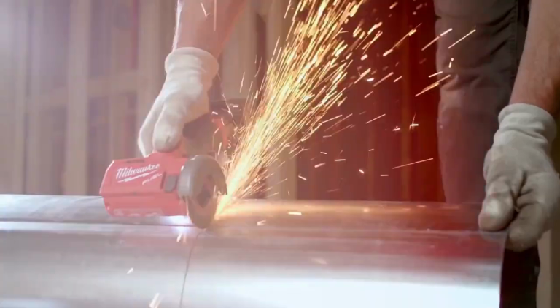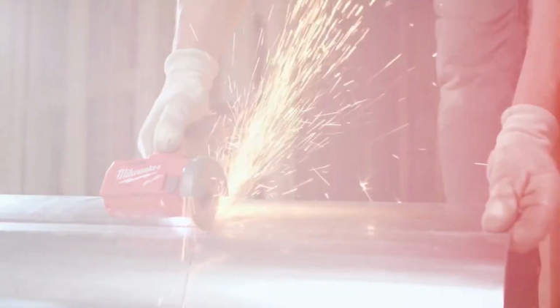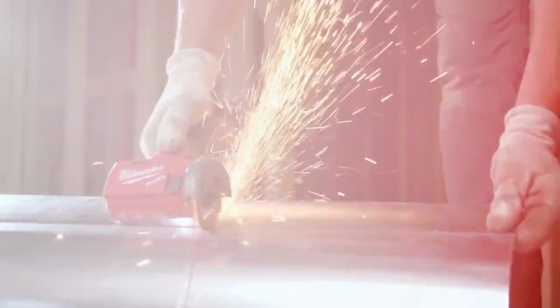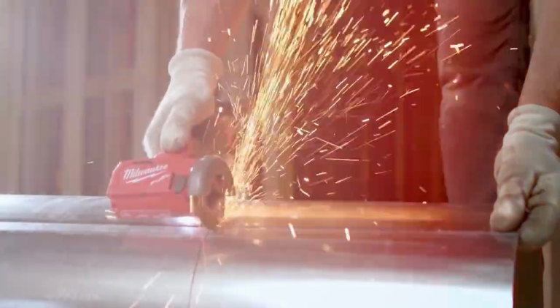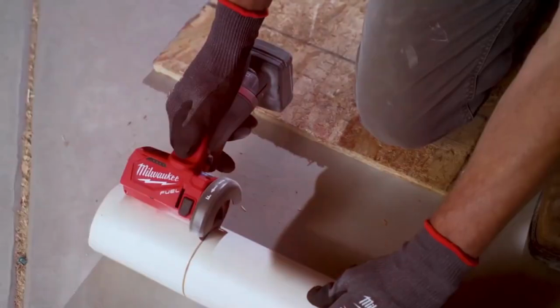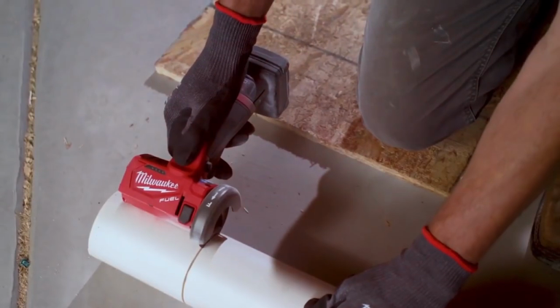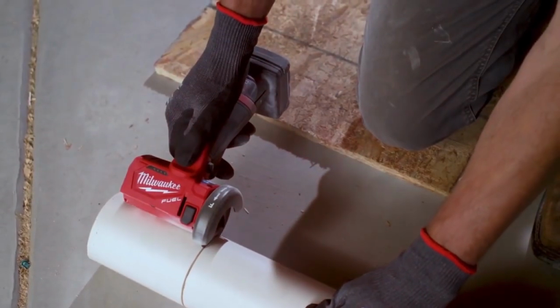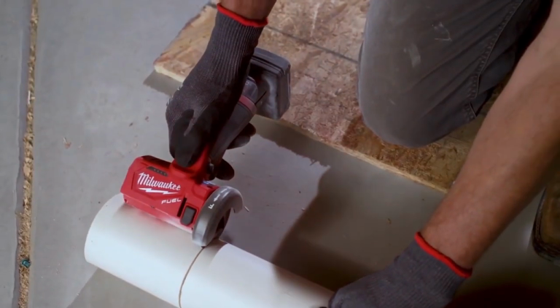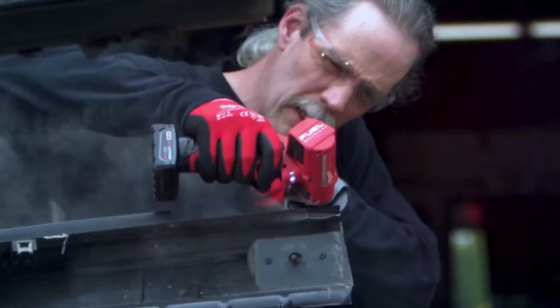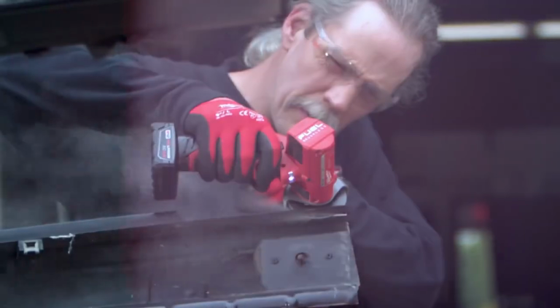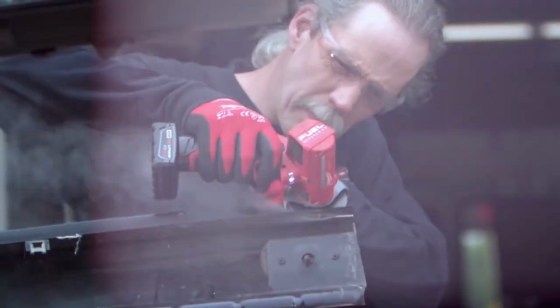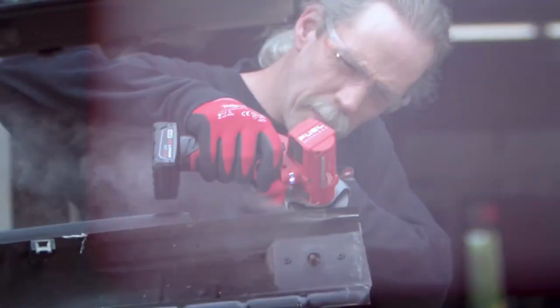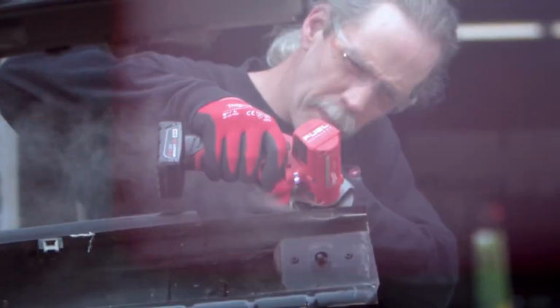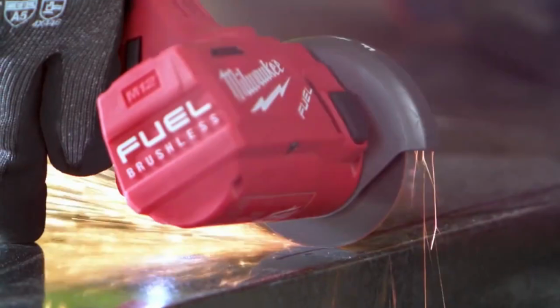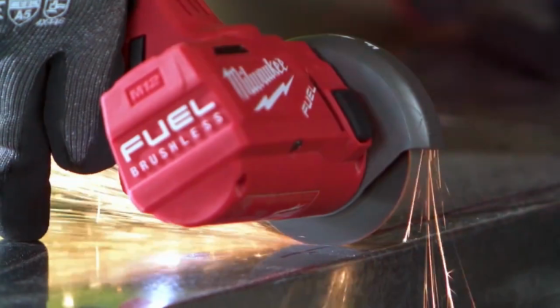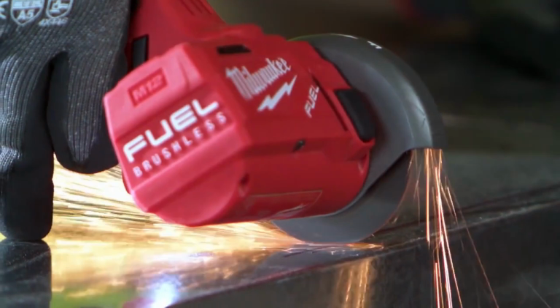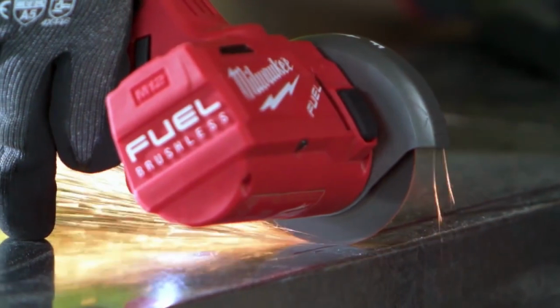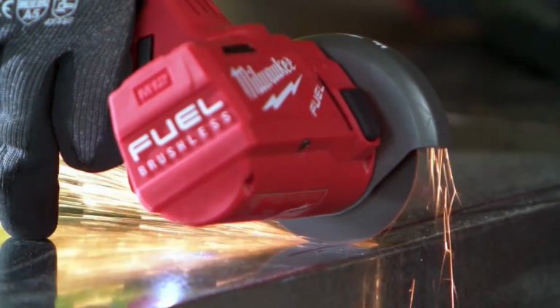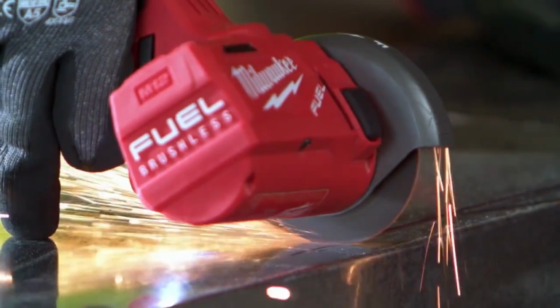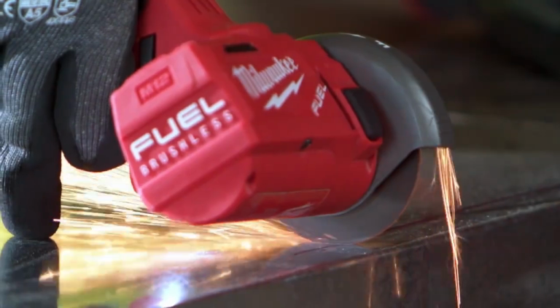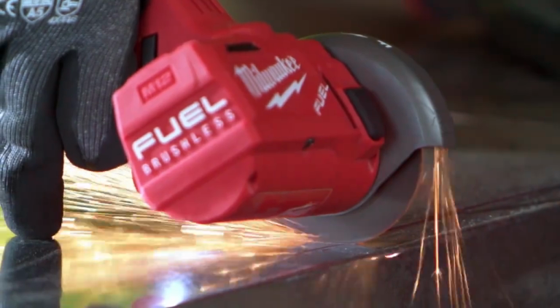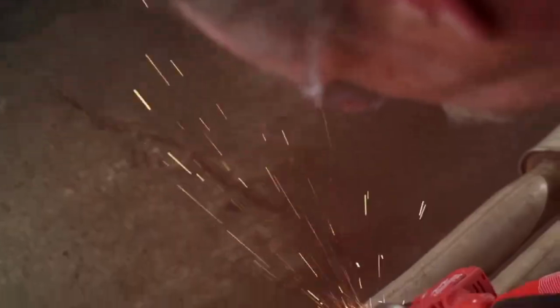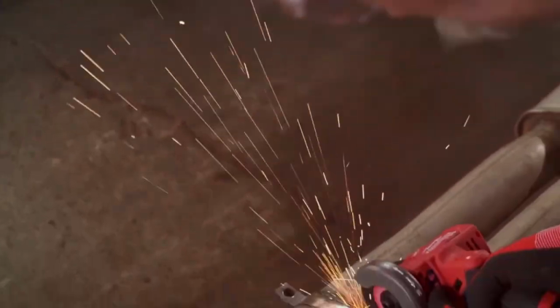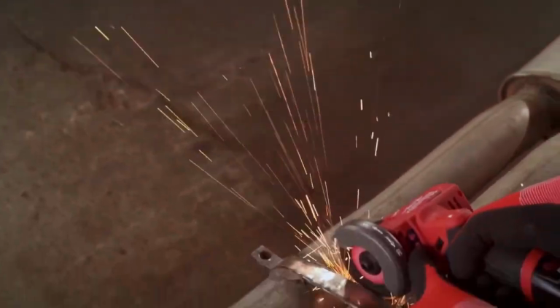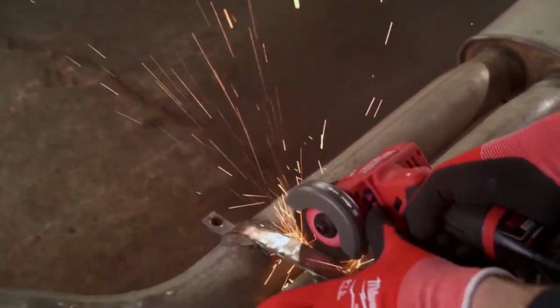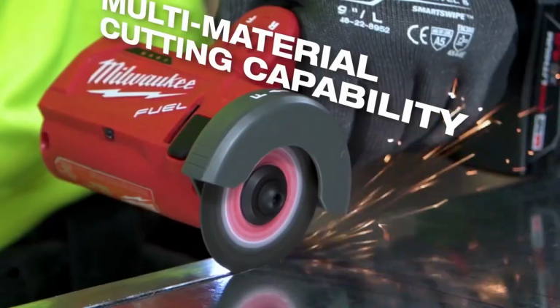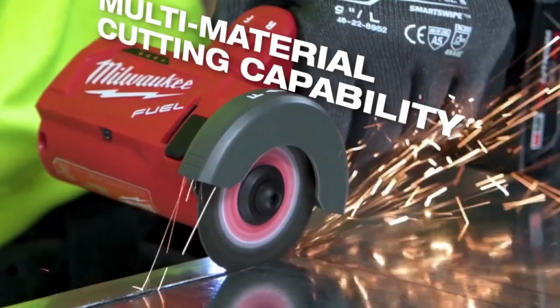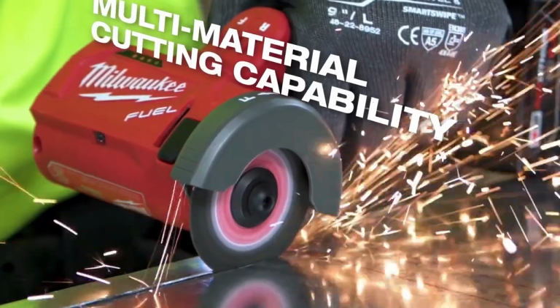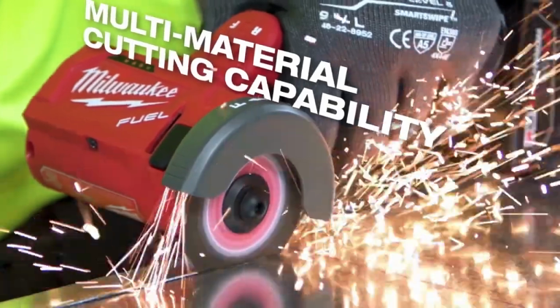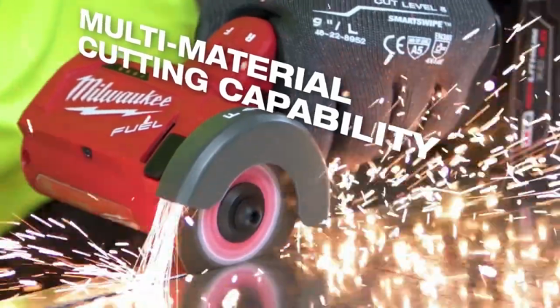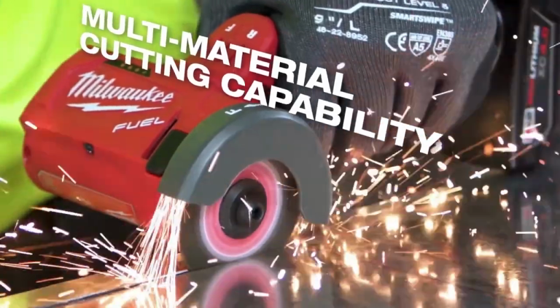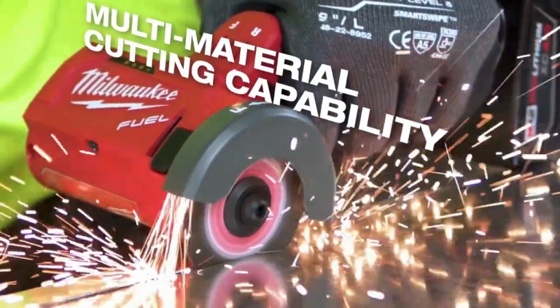The Milwaukee cutoff tool cuts through plastic, fiberglass, metal, stainless steel, welds. It cuts everything quickly and cleanly.